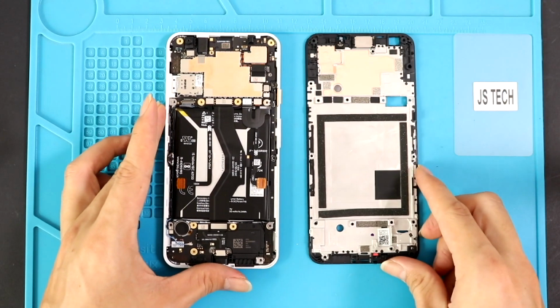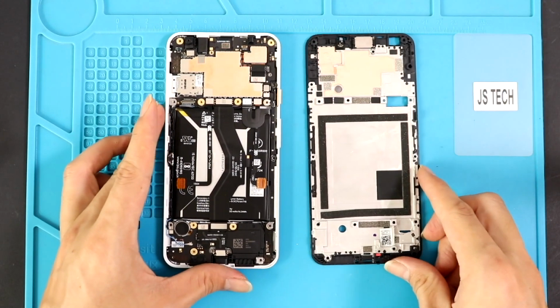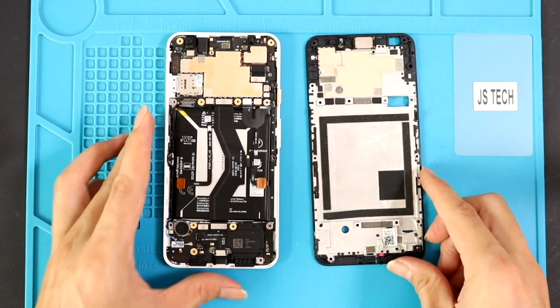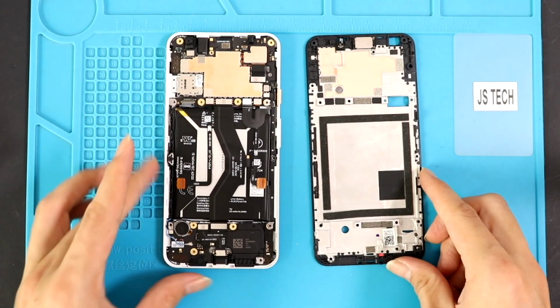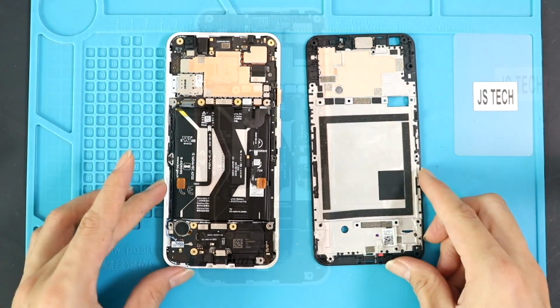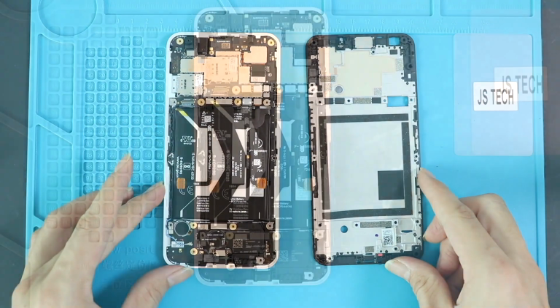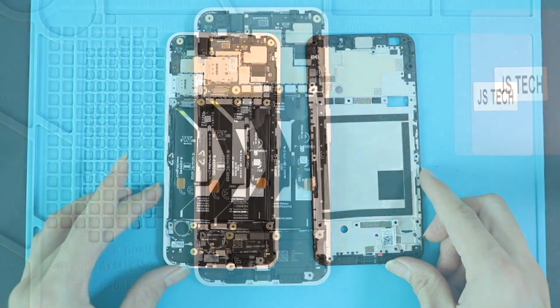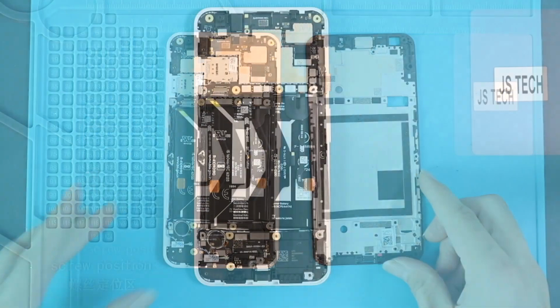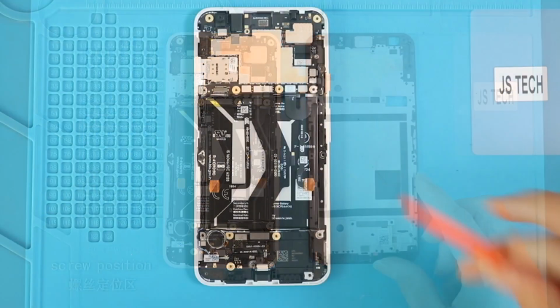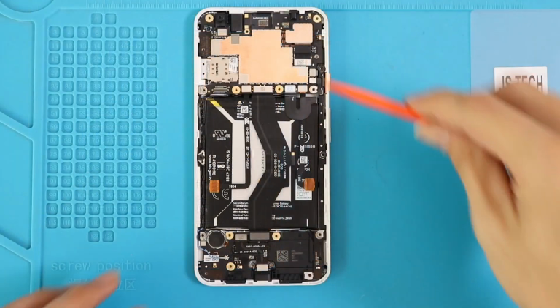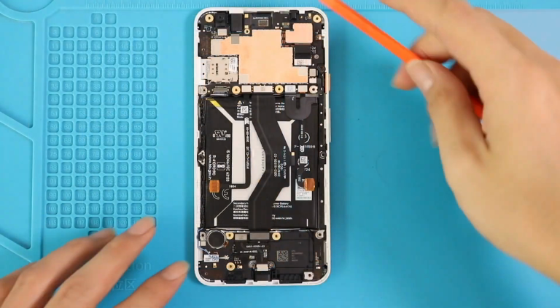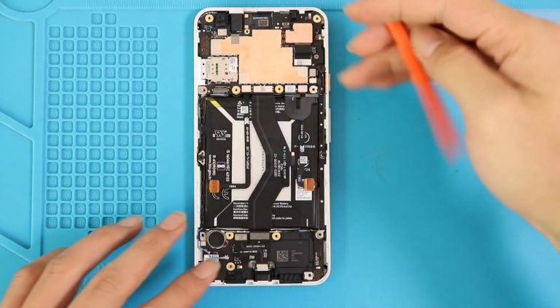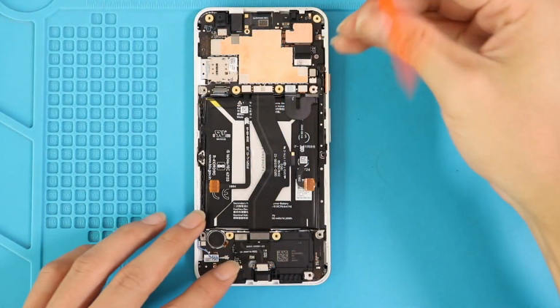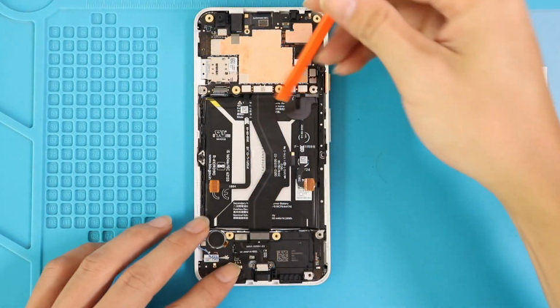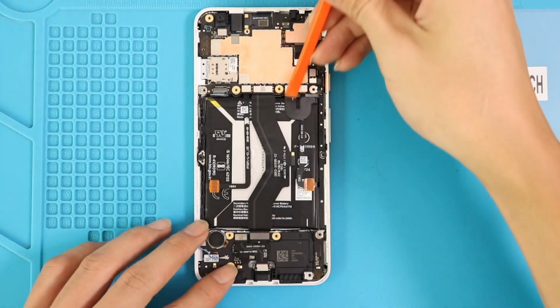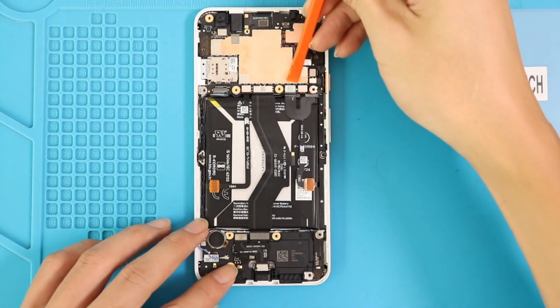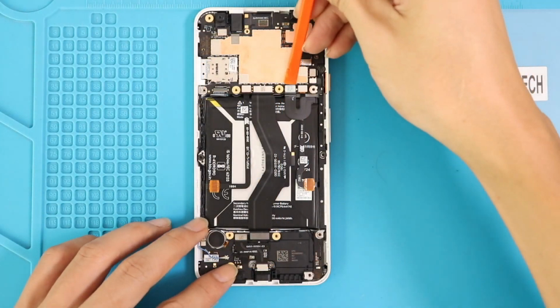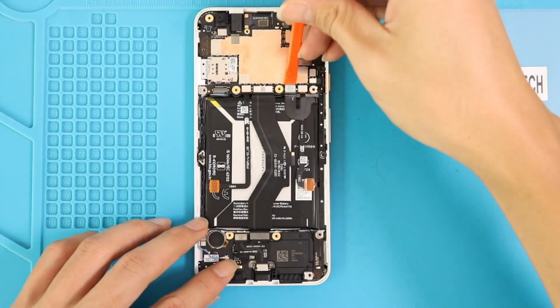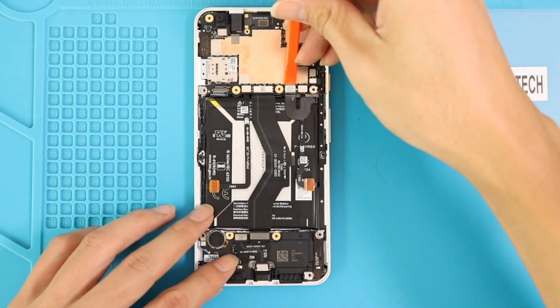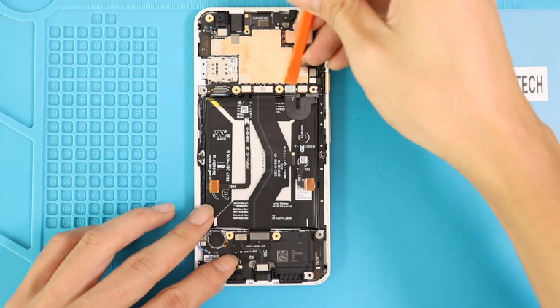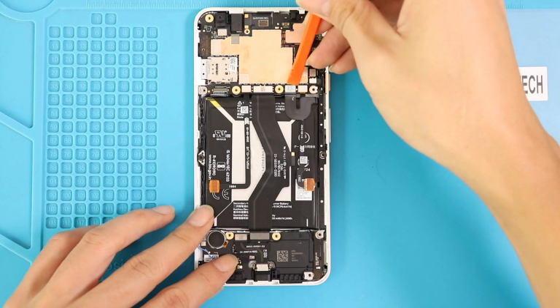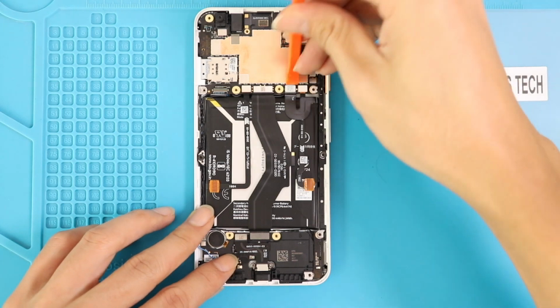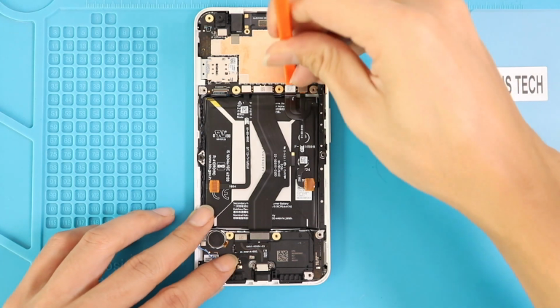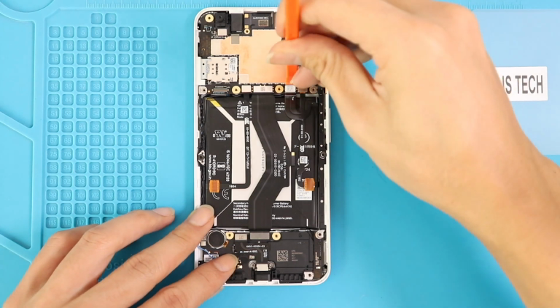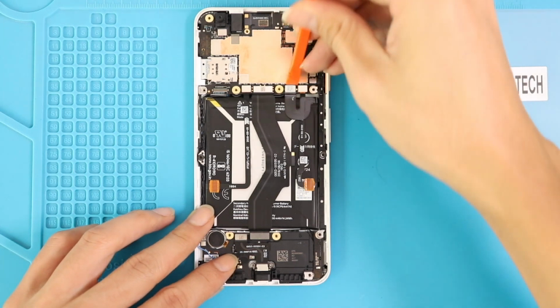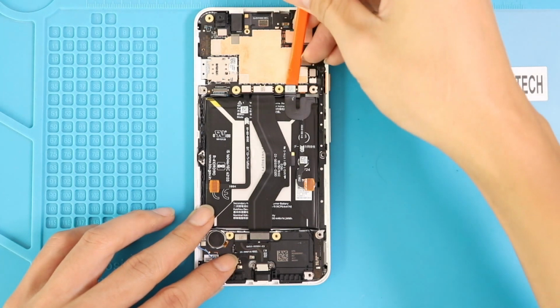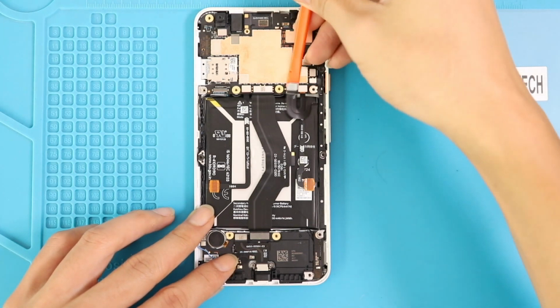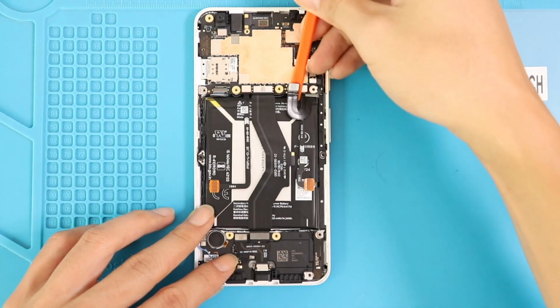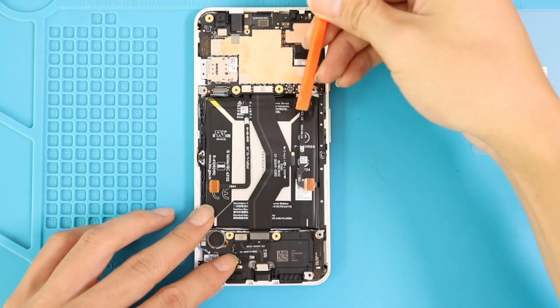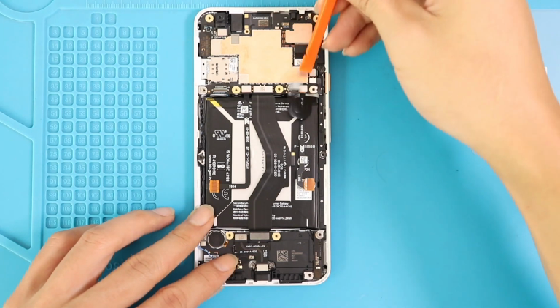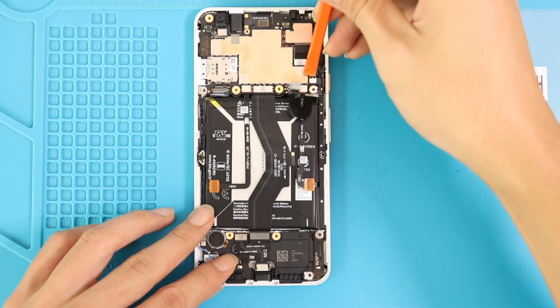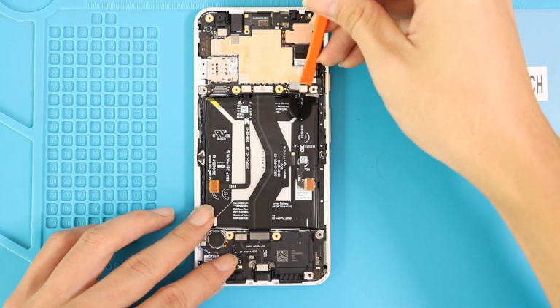Next, on the body, disconnect the battery connector, right force sensor flex connector, and both ends on the main flex cable.